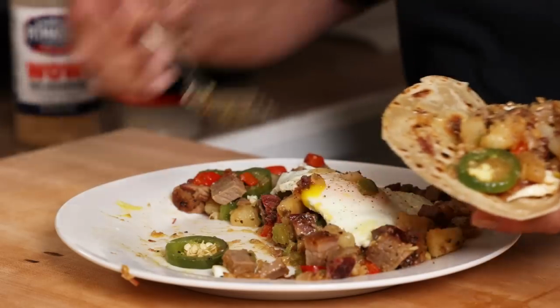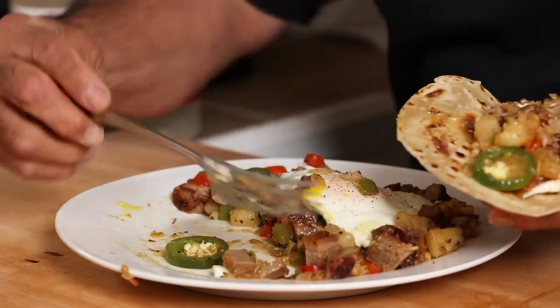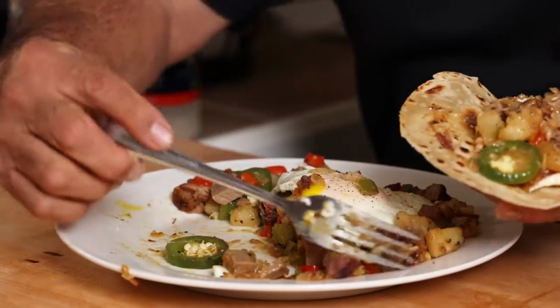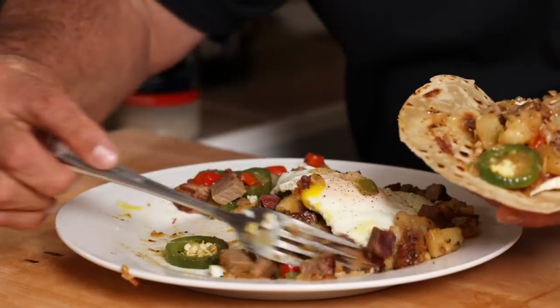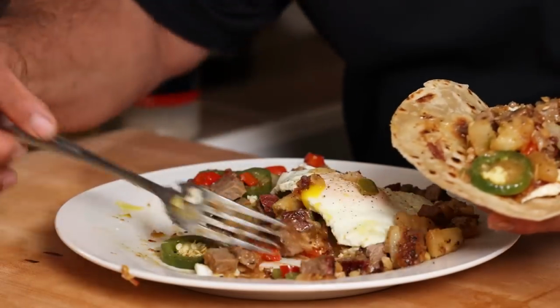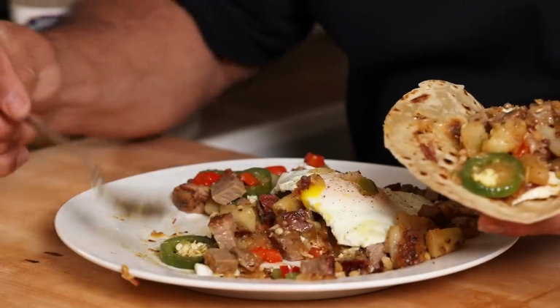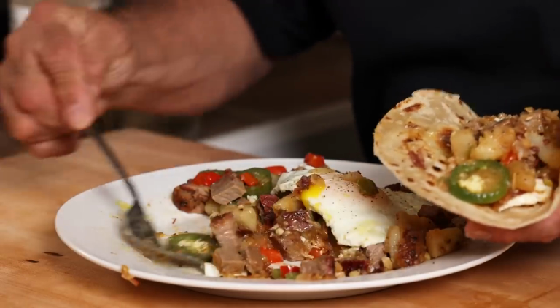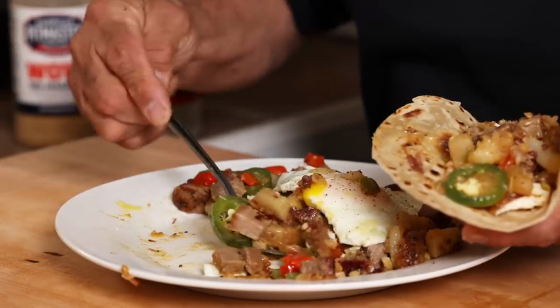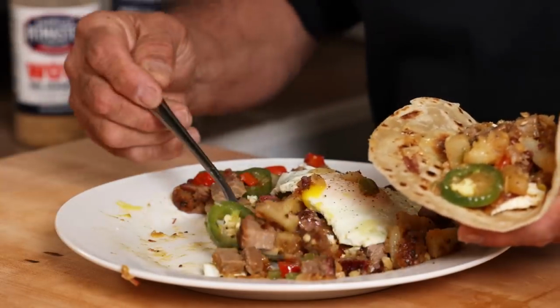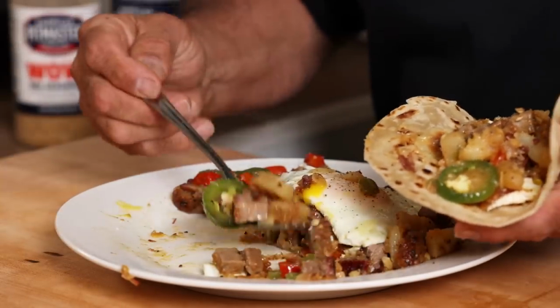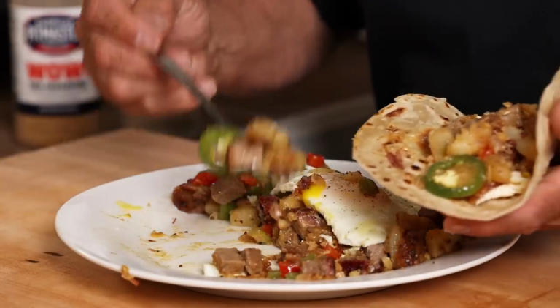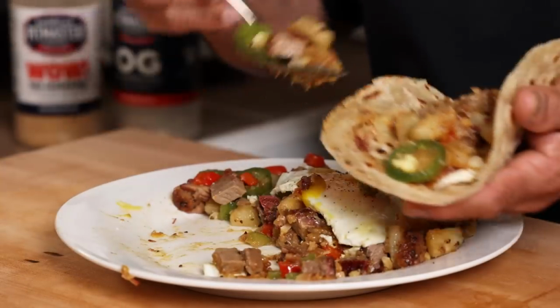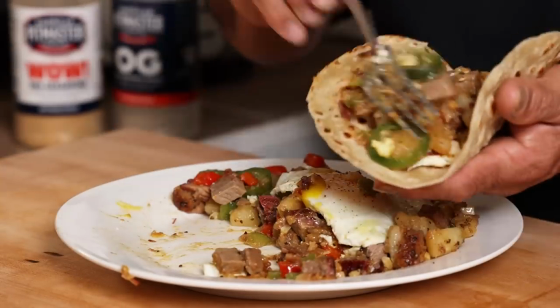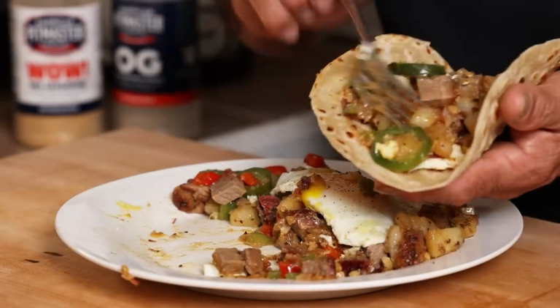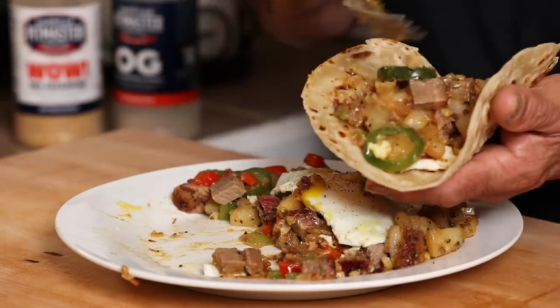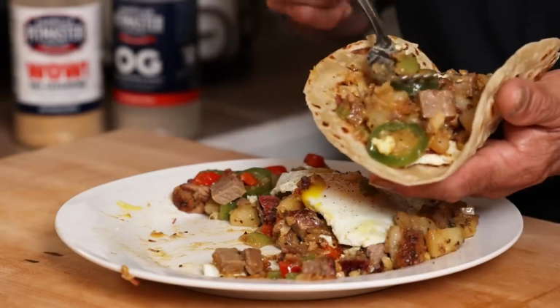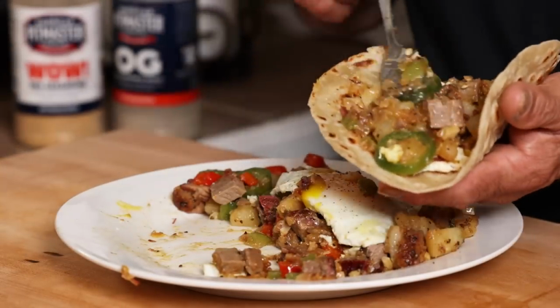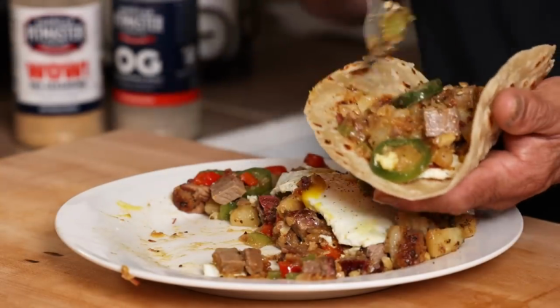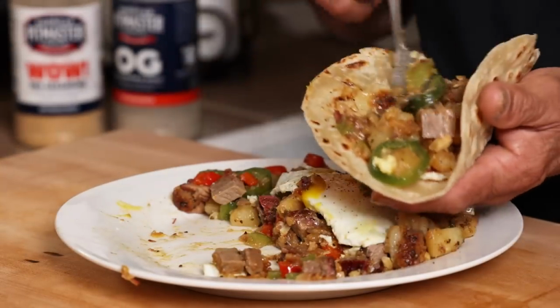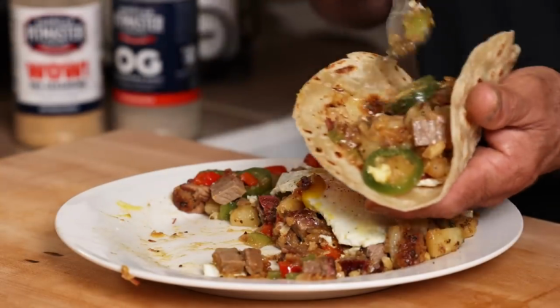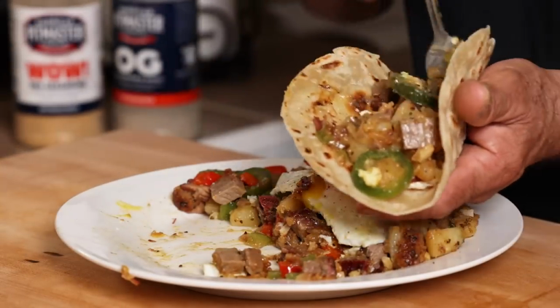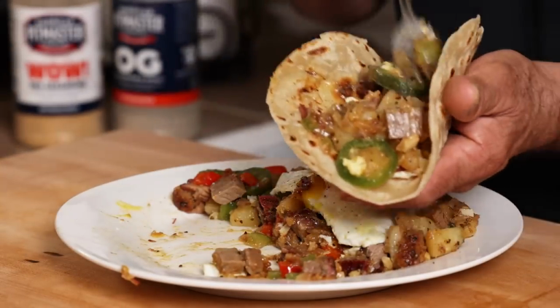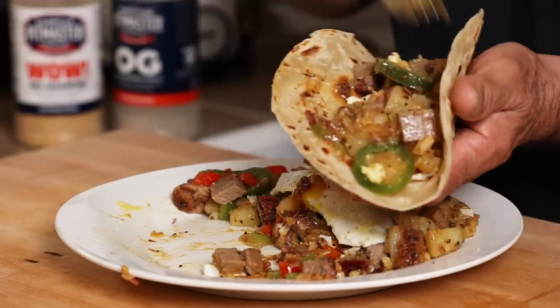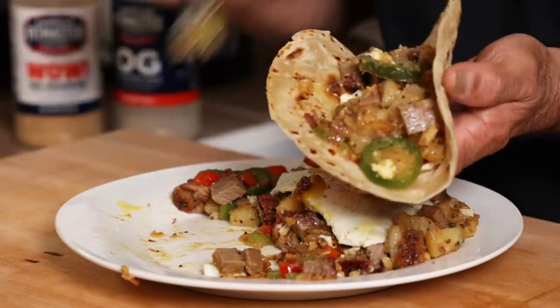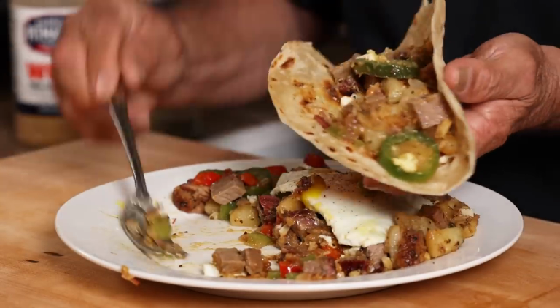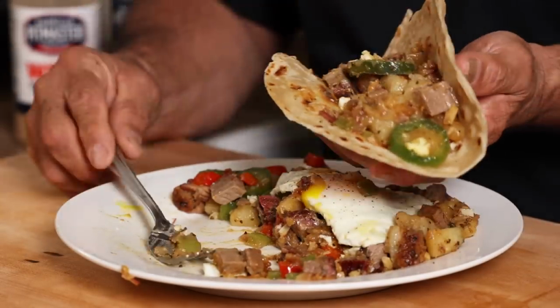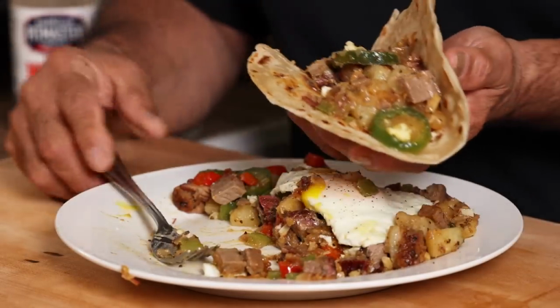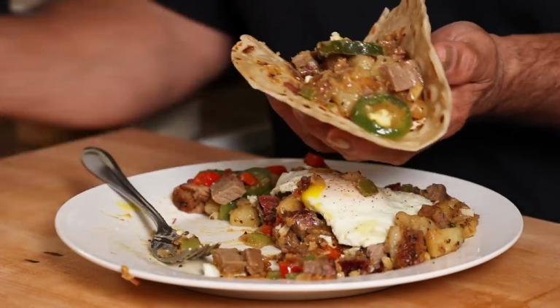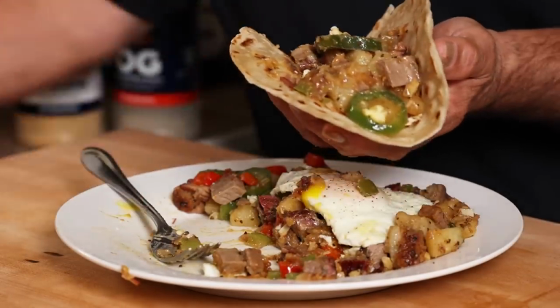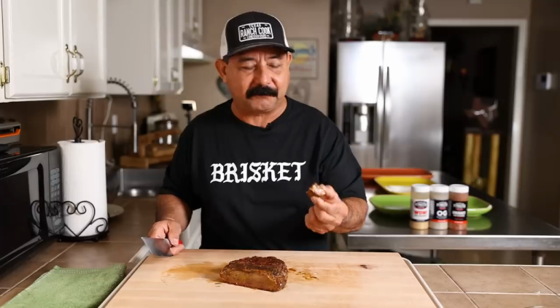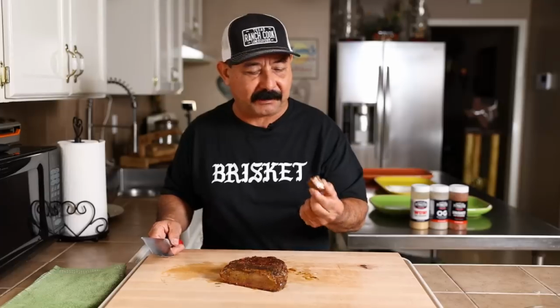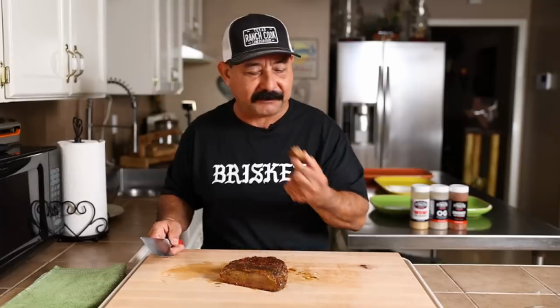We still have some of that delicious, amazing au jus in there. That looks good. Did I say I hadn't eaten breakfast?